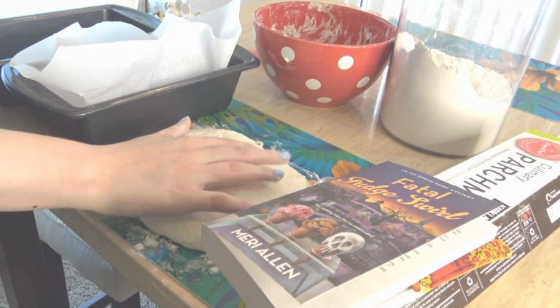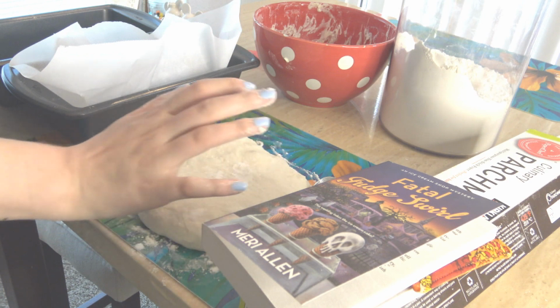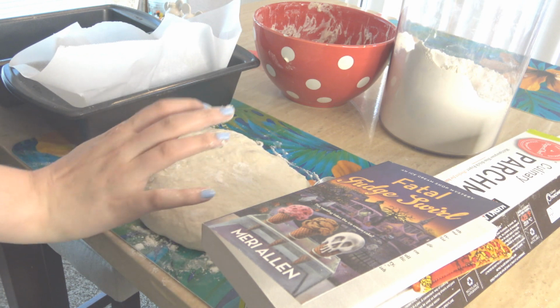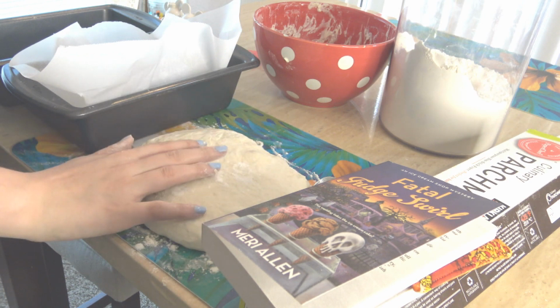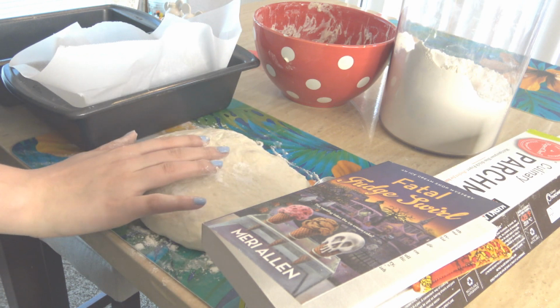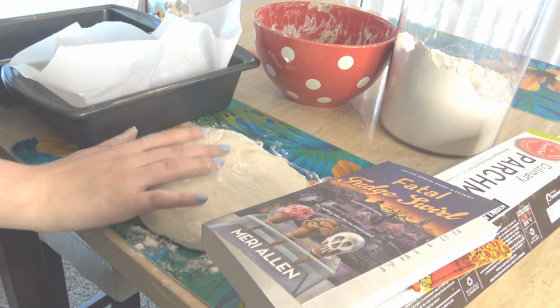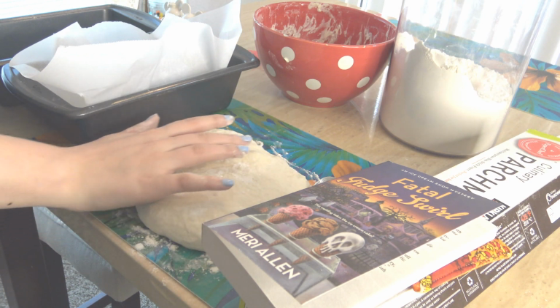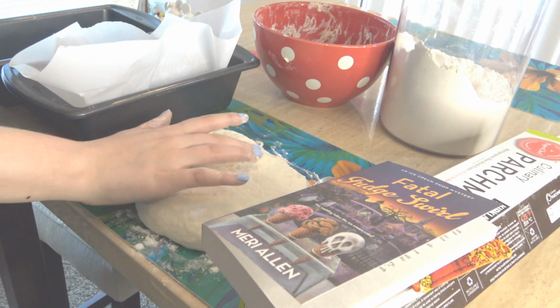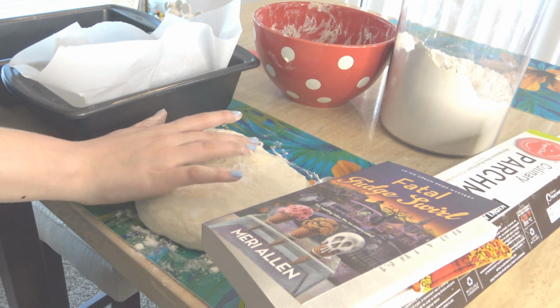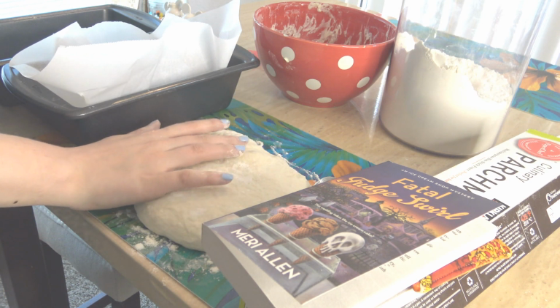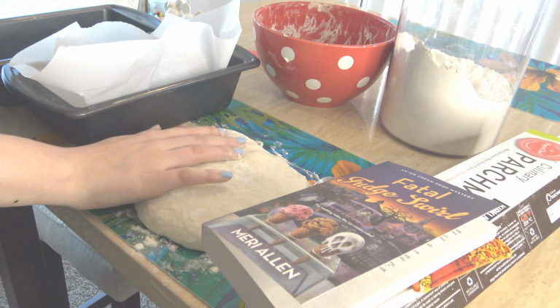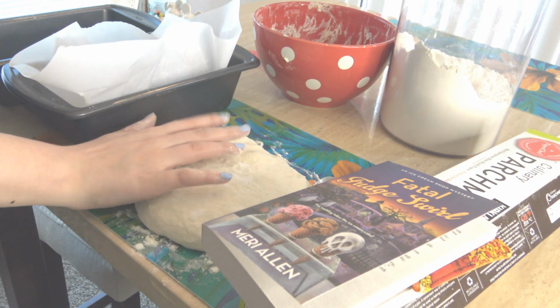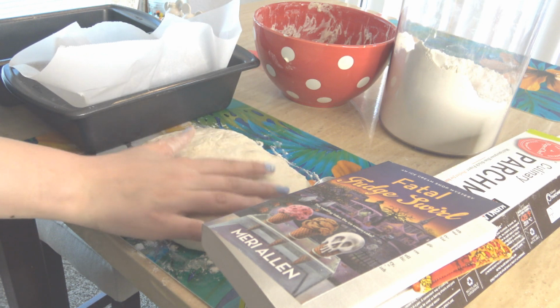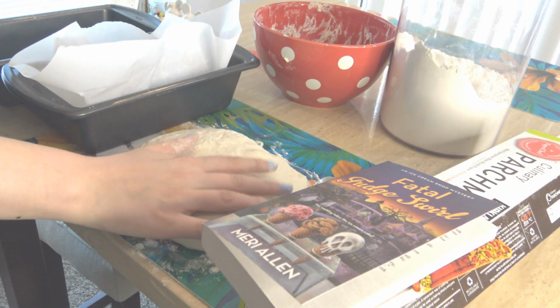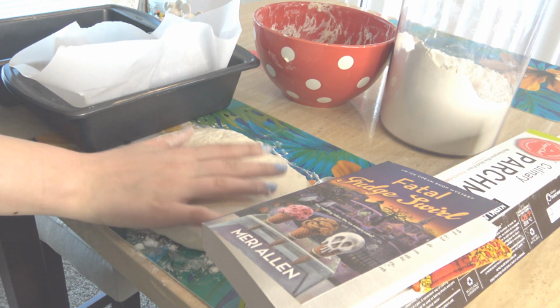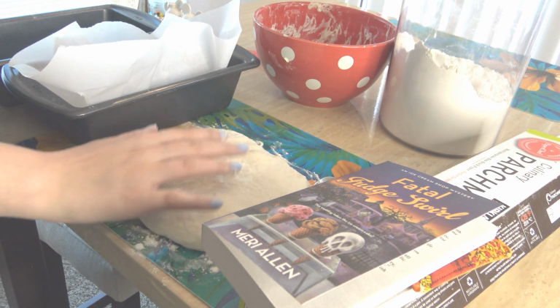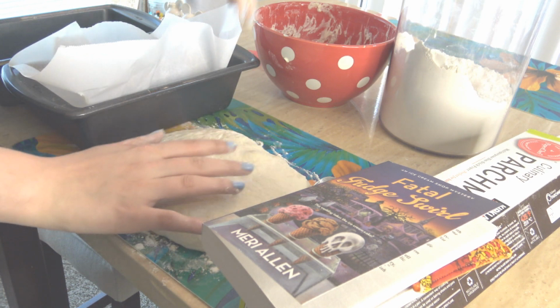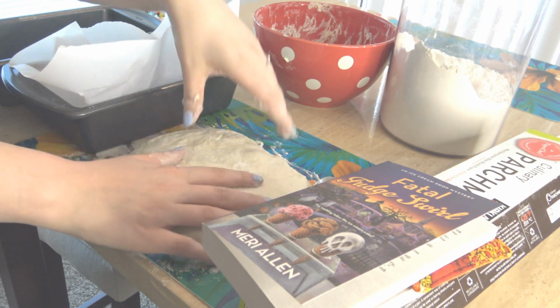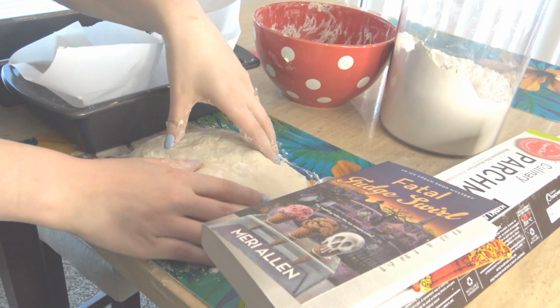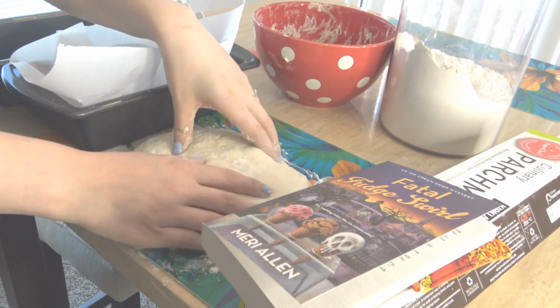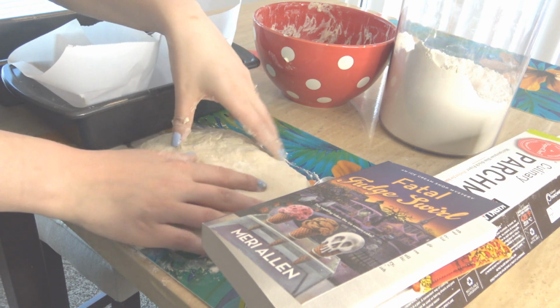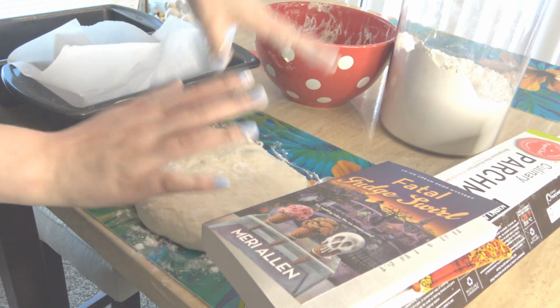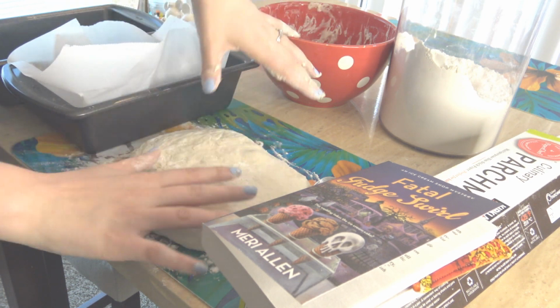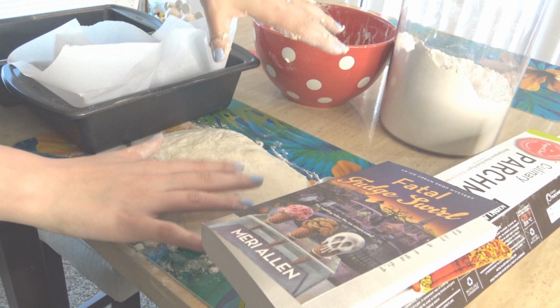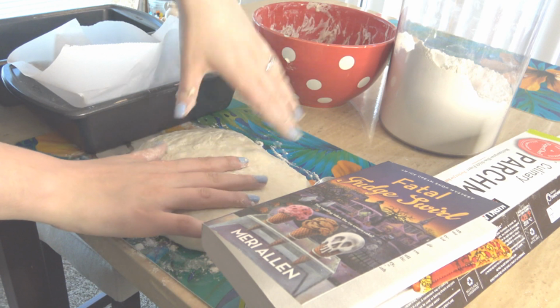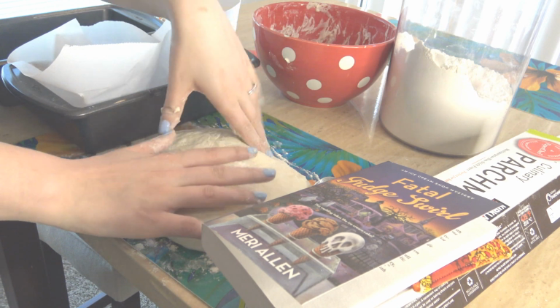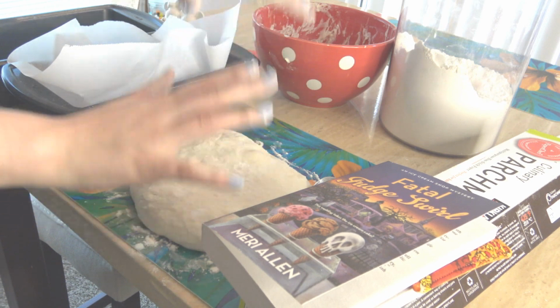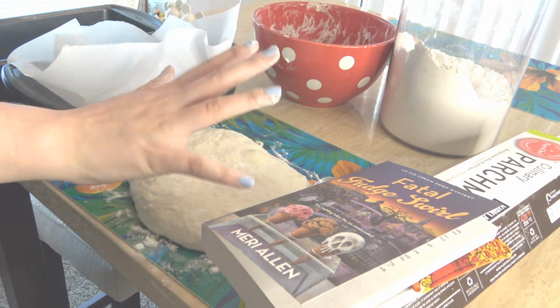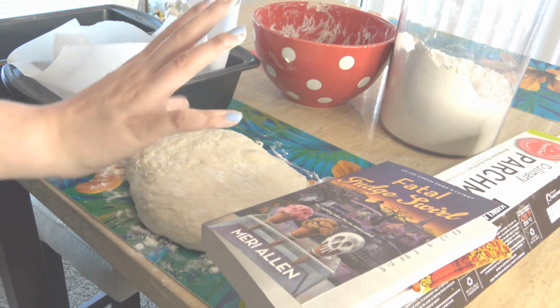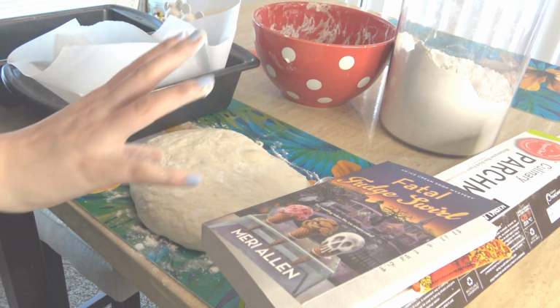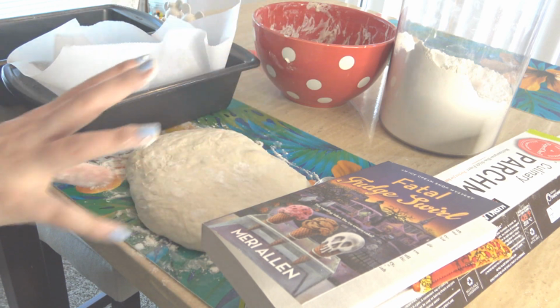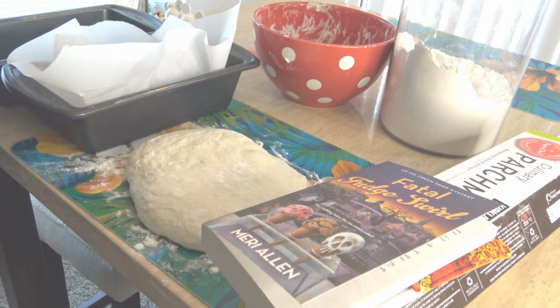I've got a nice little bubbles here. I just love touching the dough — it's so satisfying.